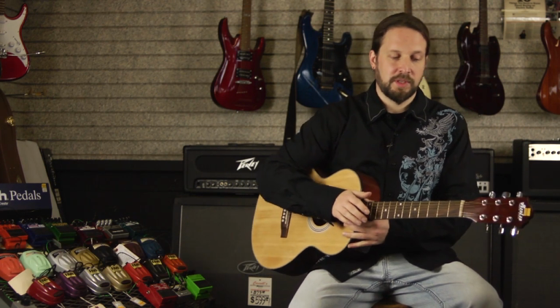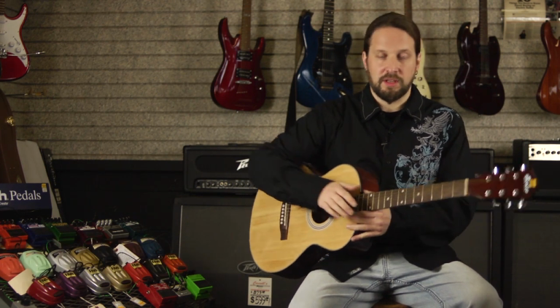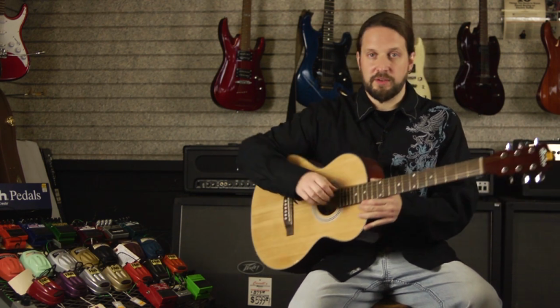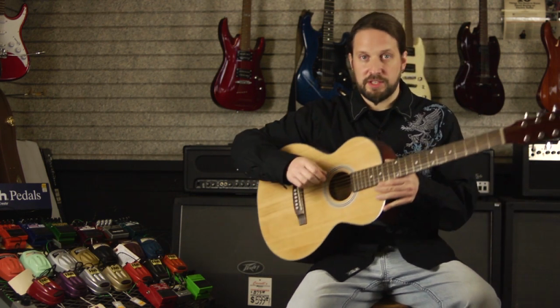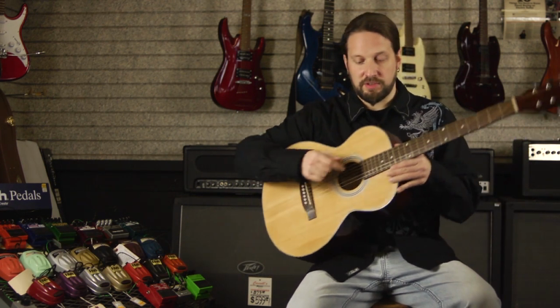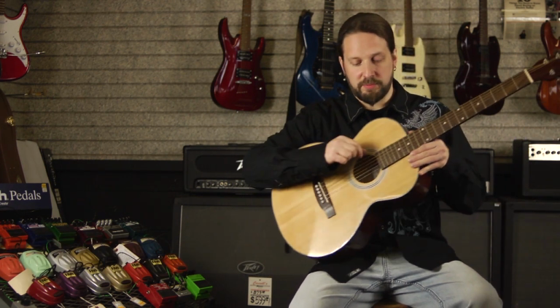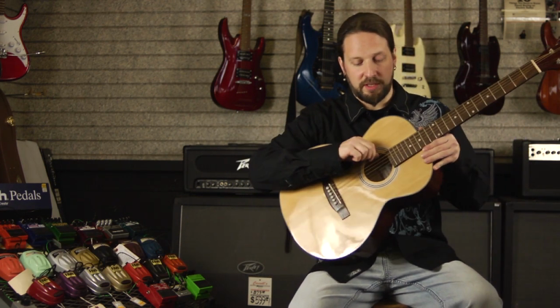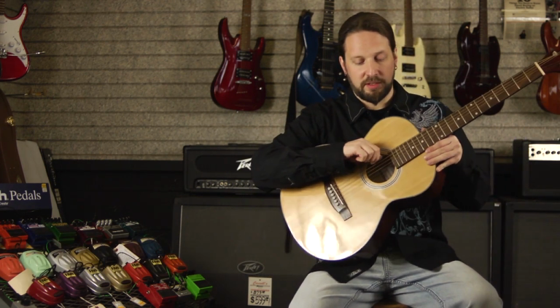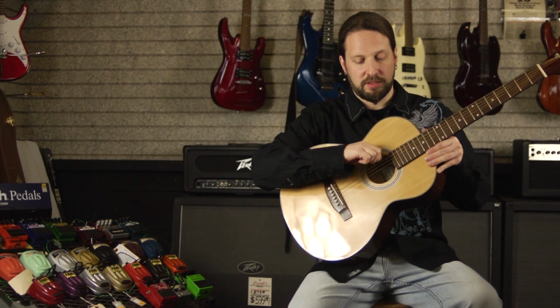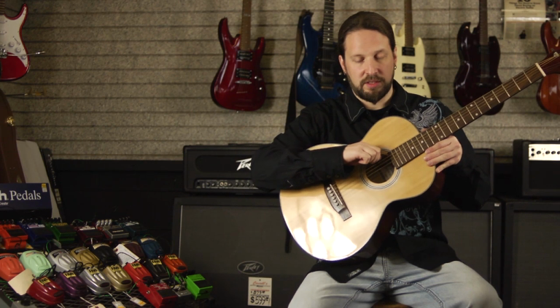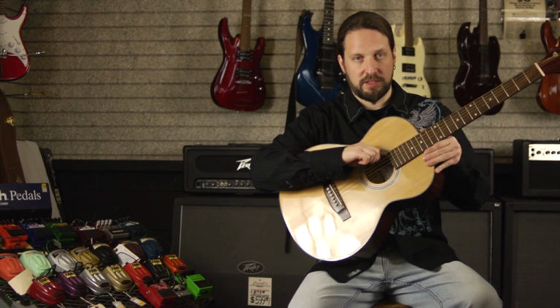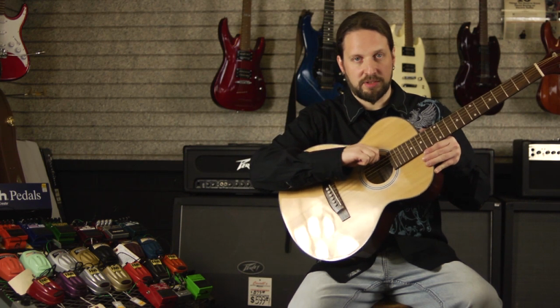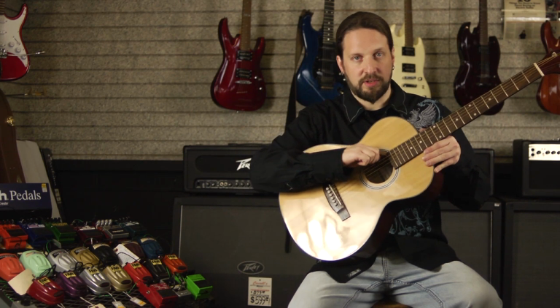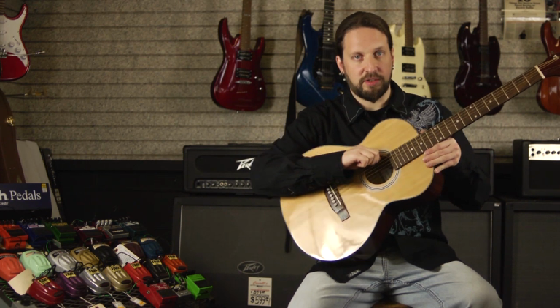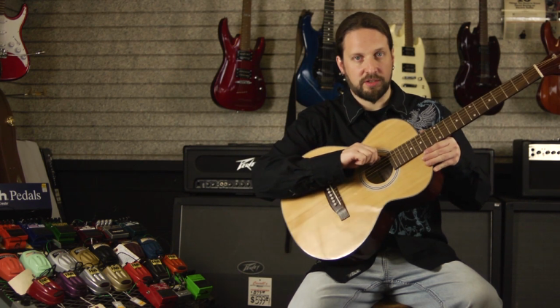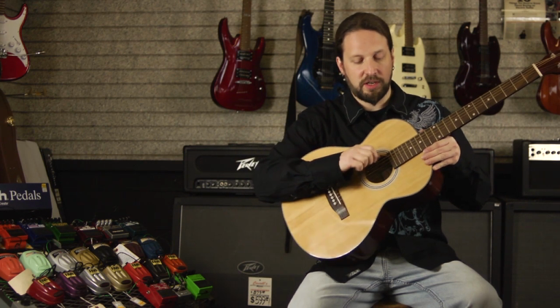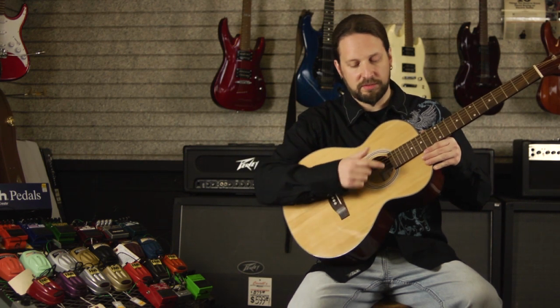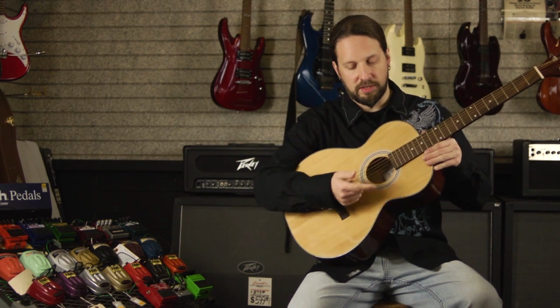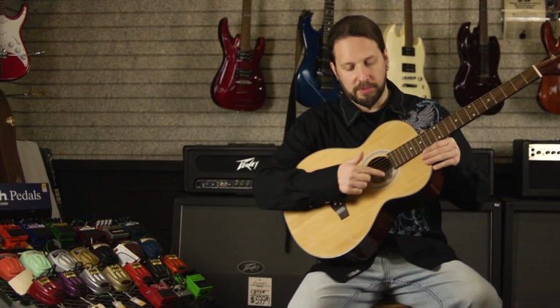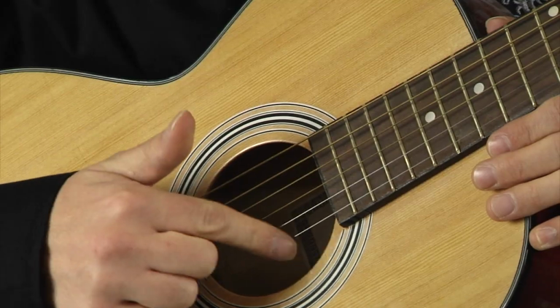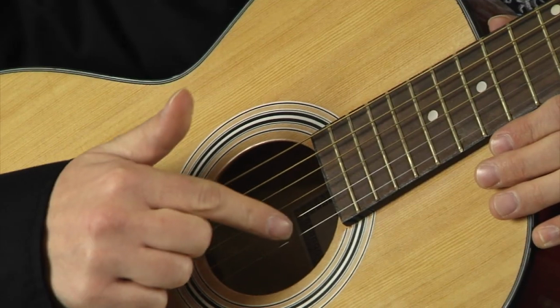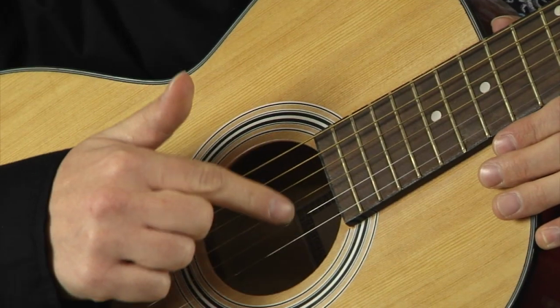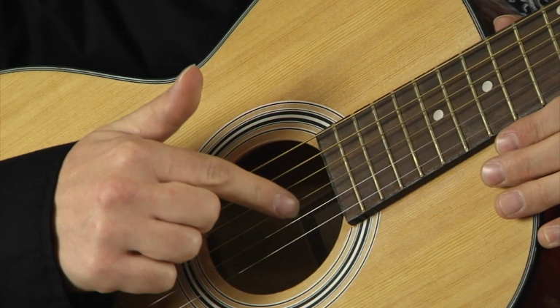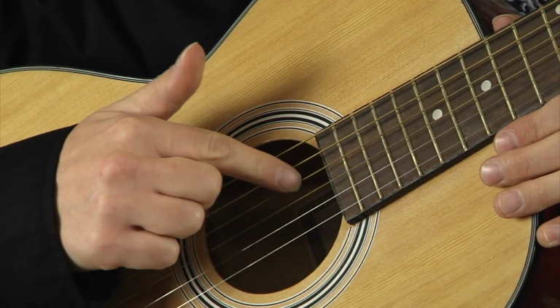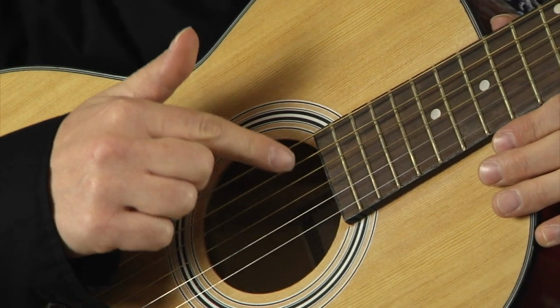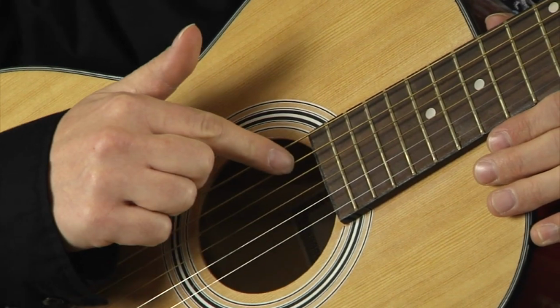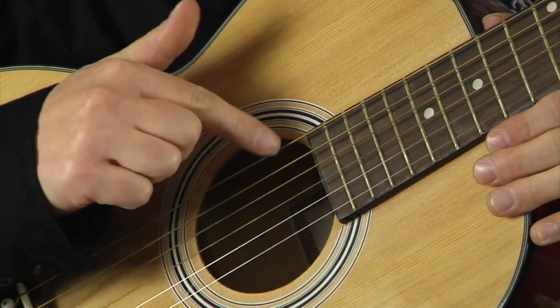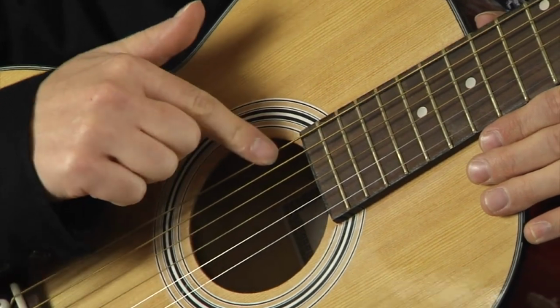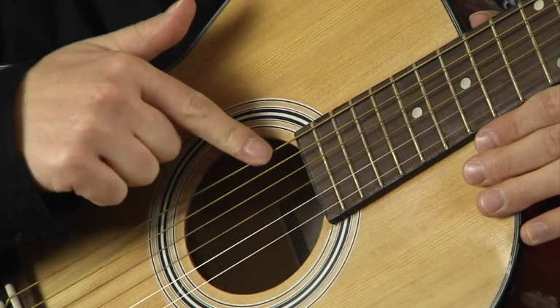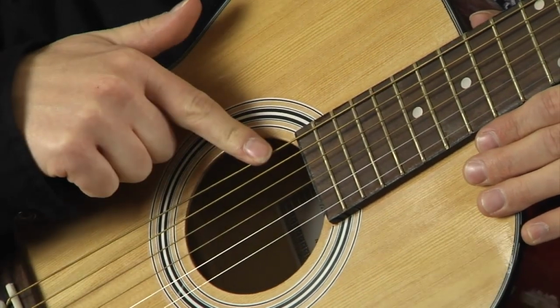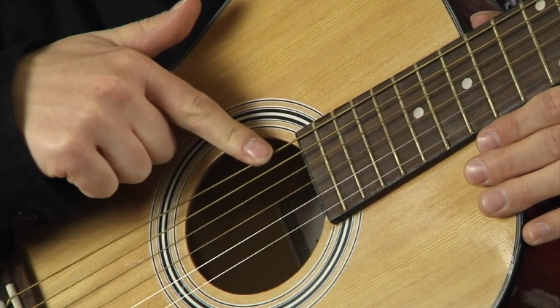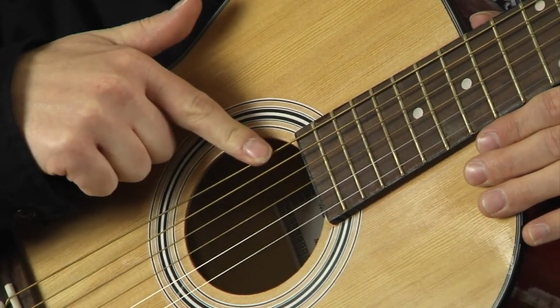The low E string will be the sixth string on your guitar, numbered one, two, three, four, five, six.